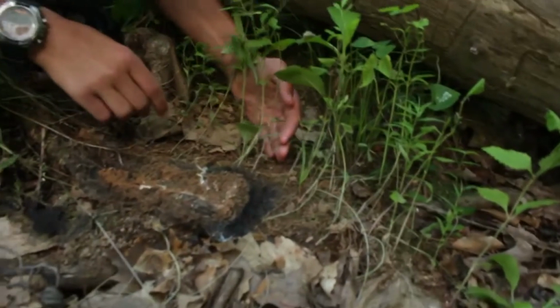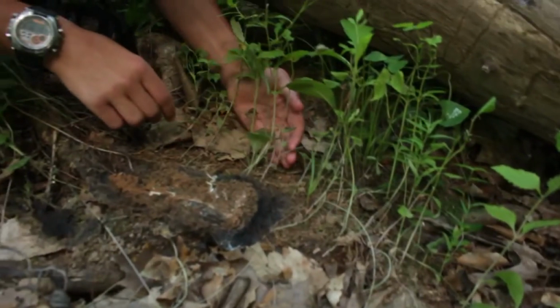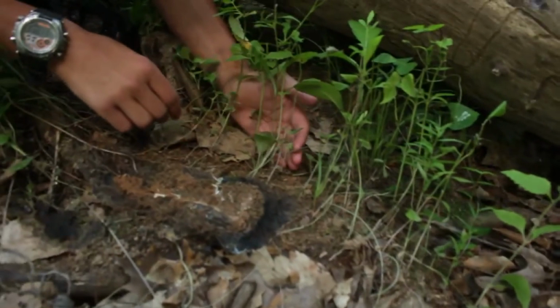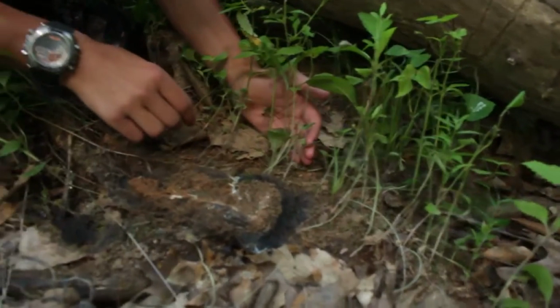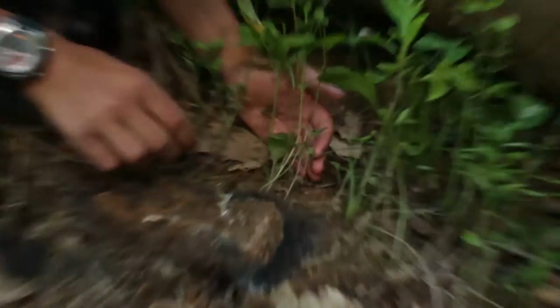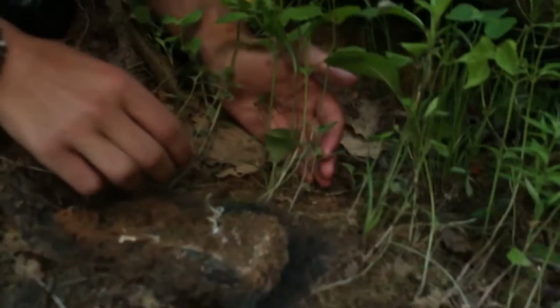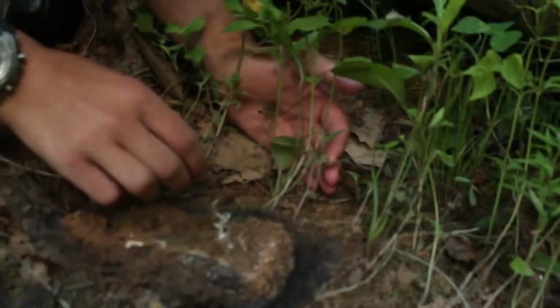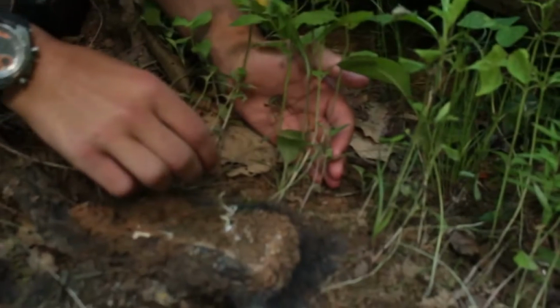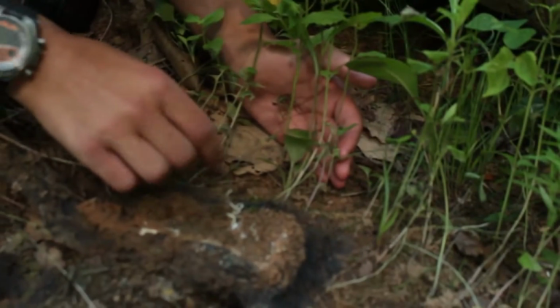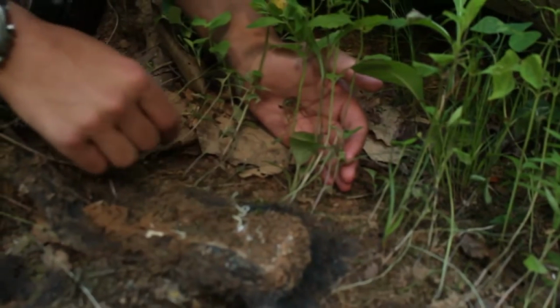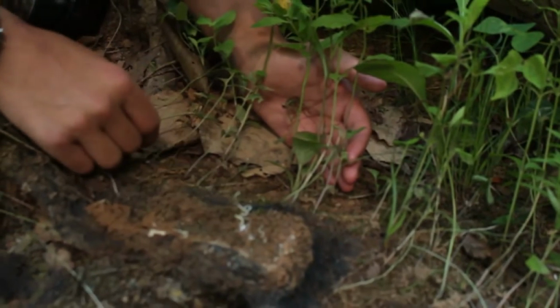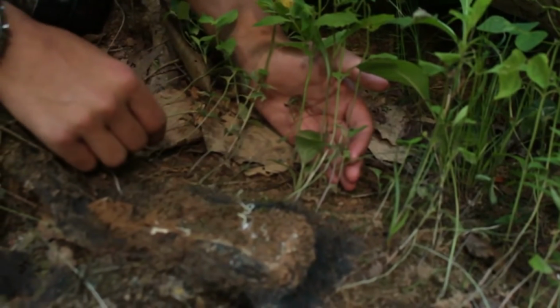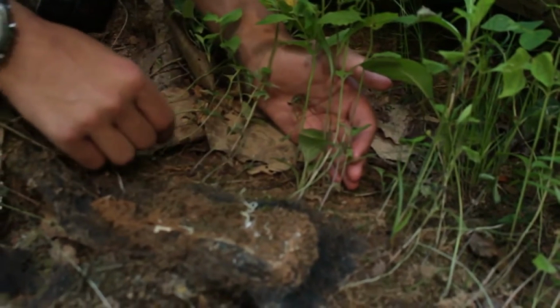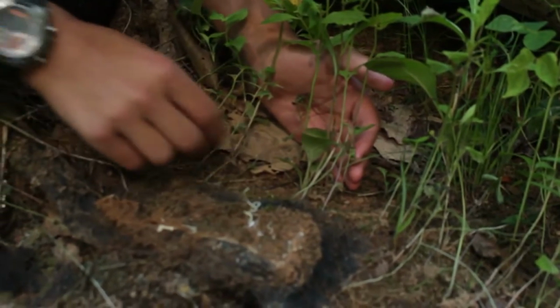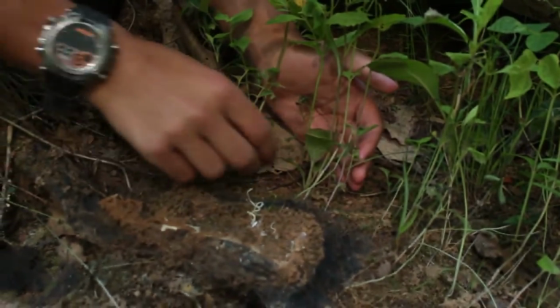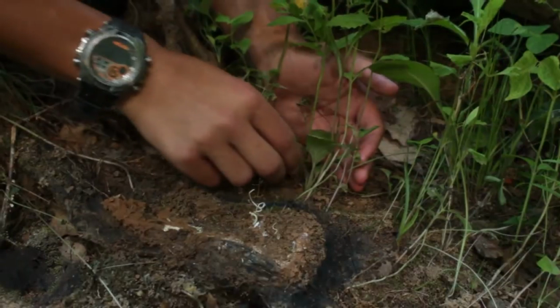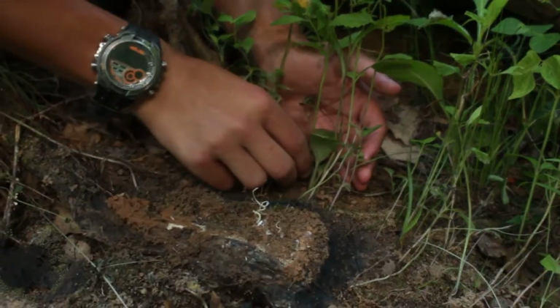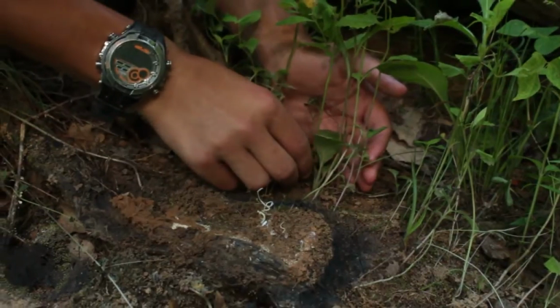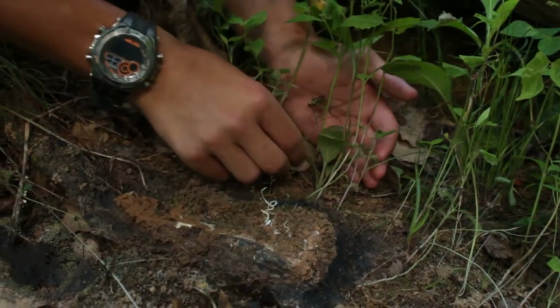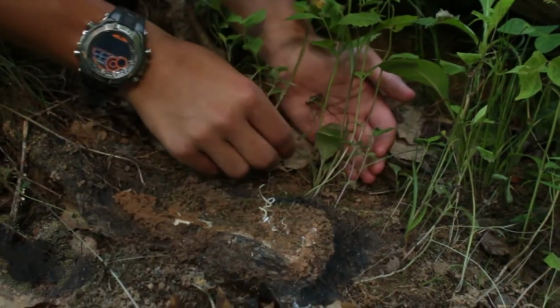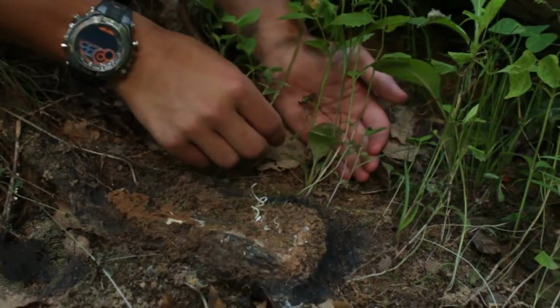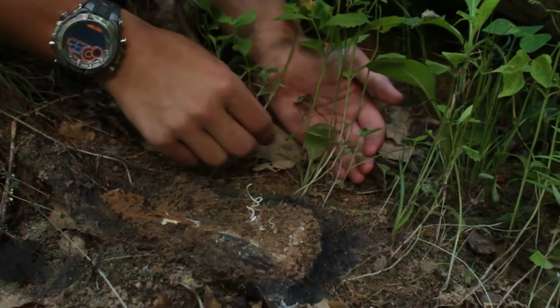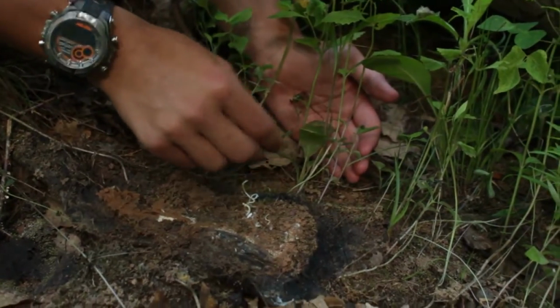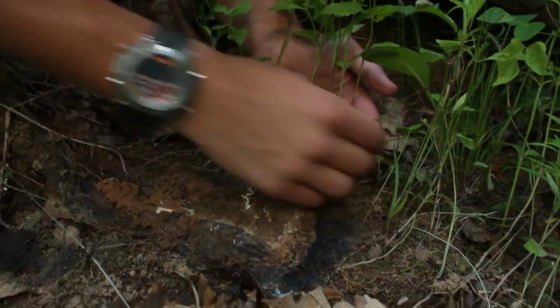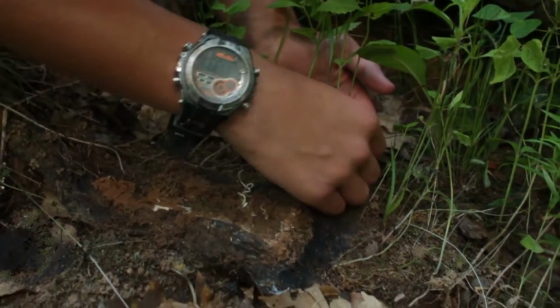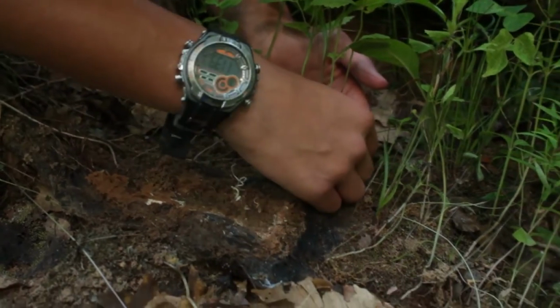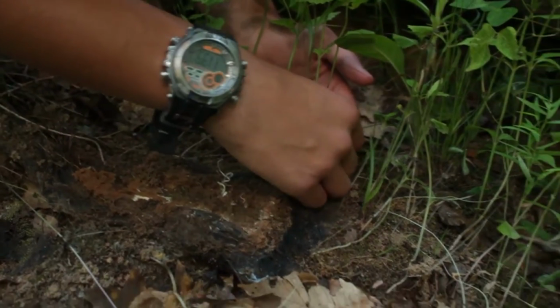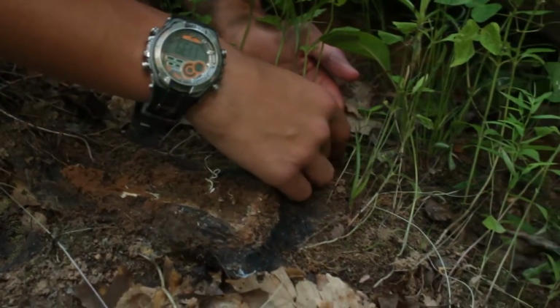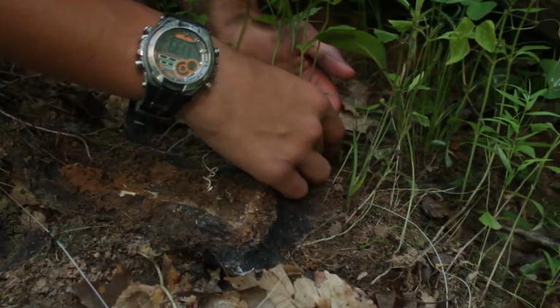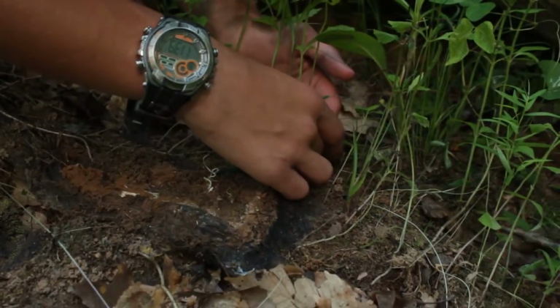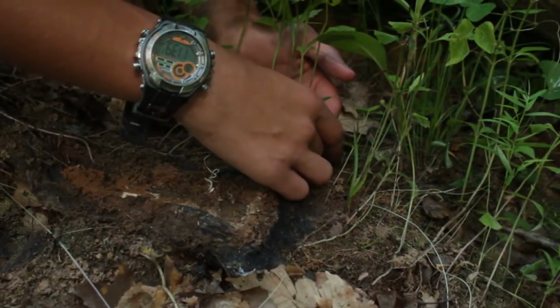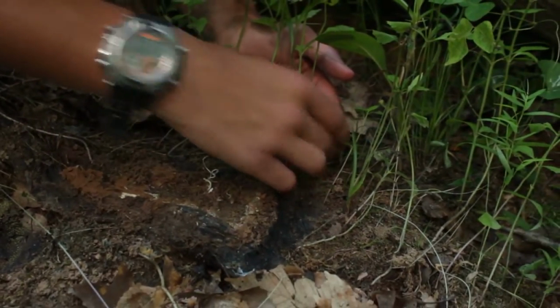So here is a little ground skink — very, very funny lizard.